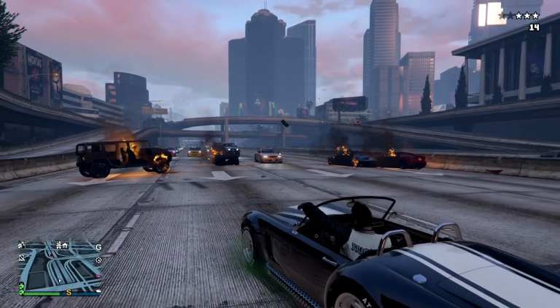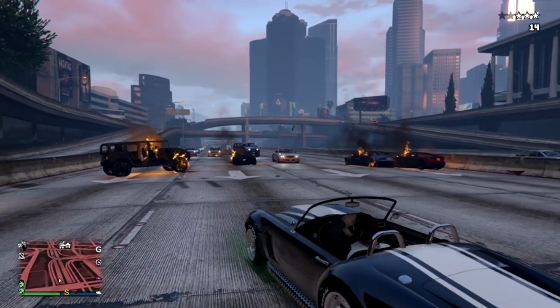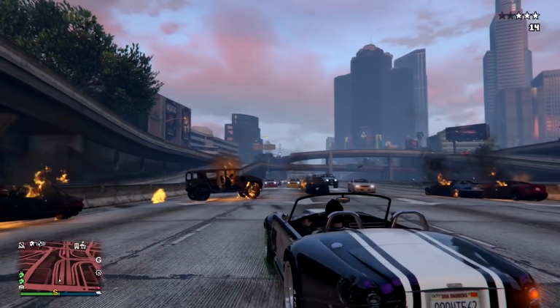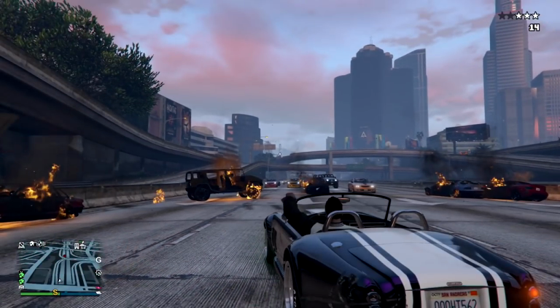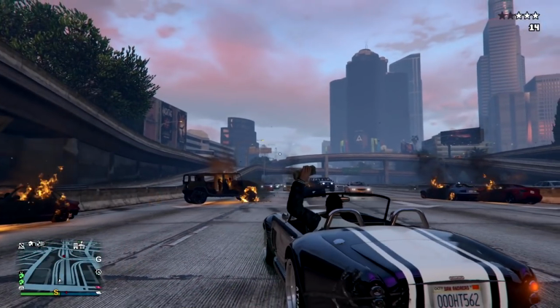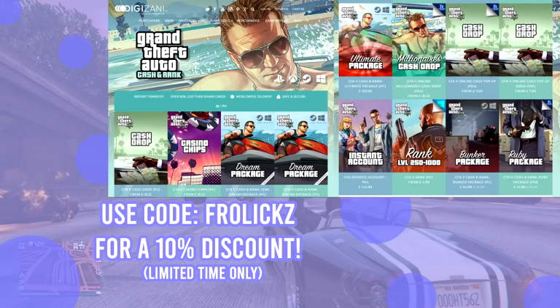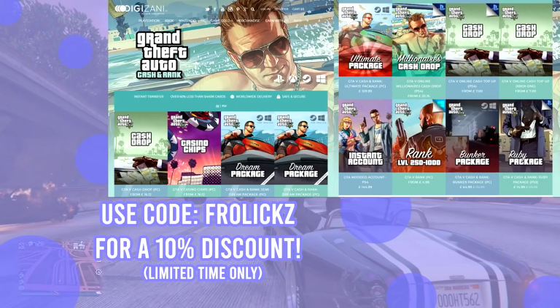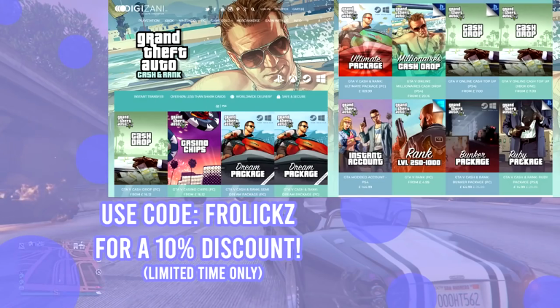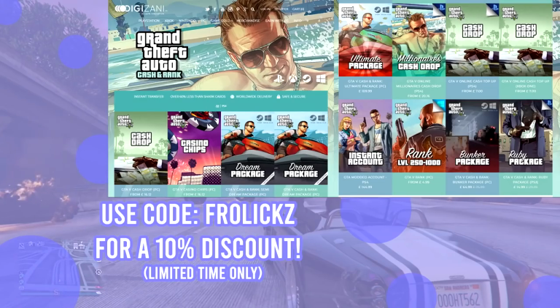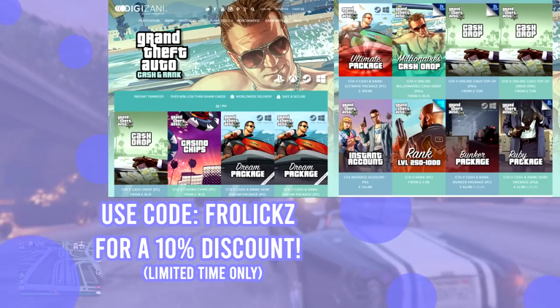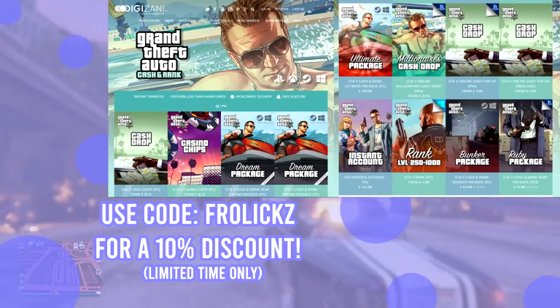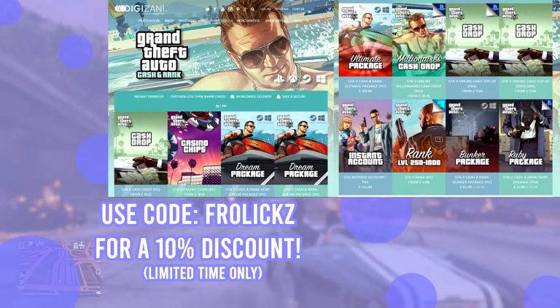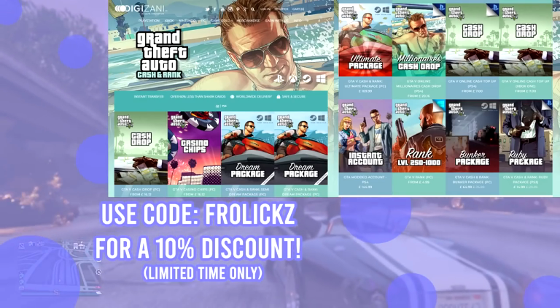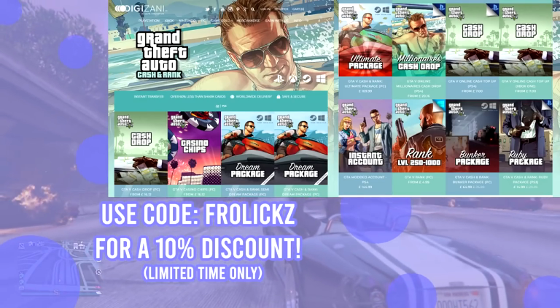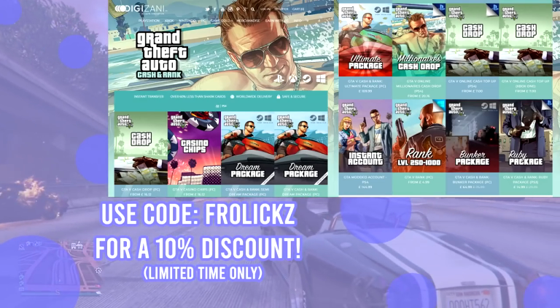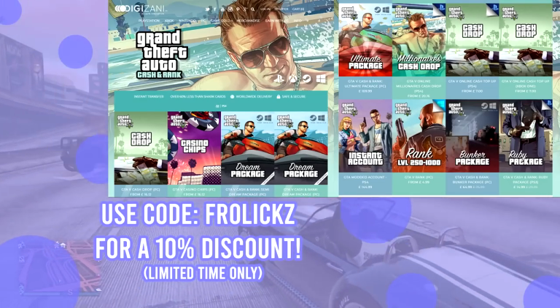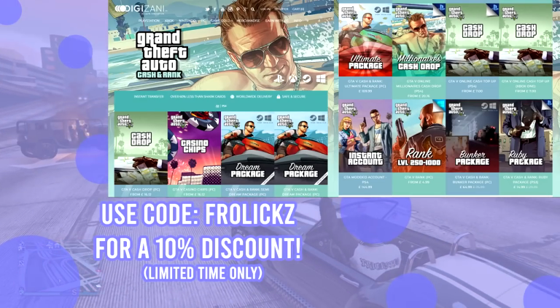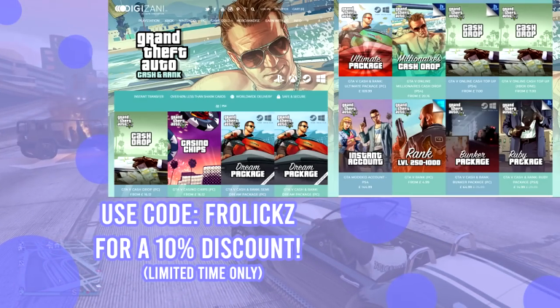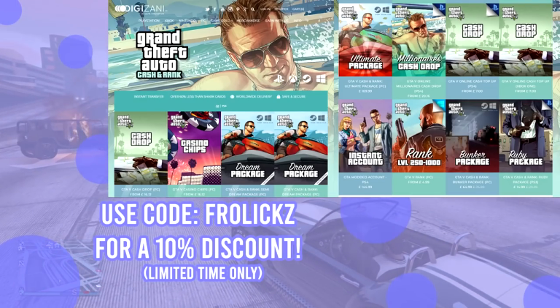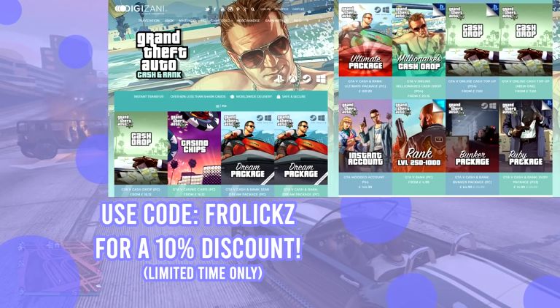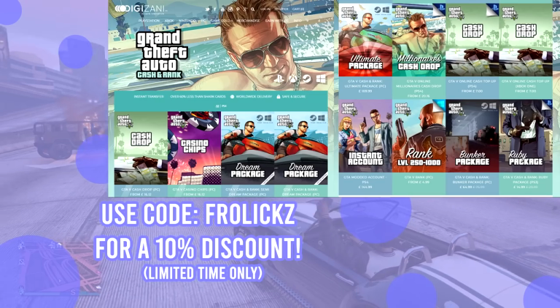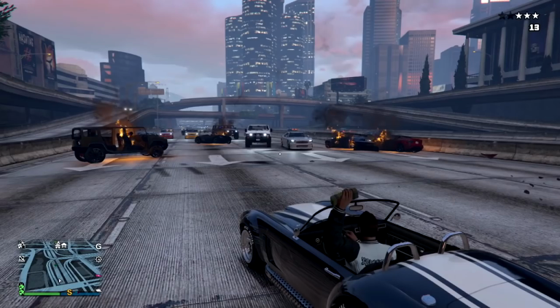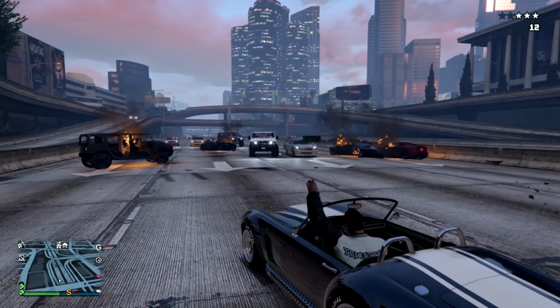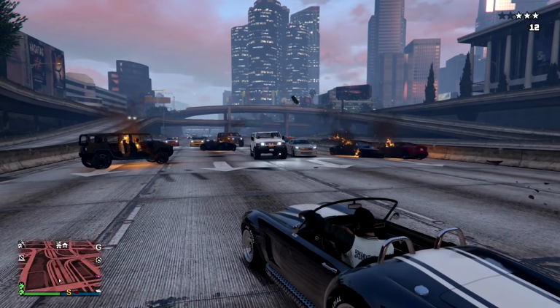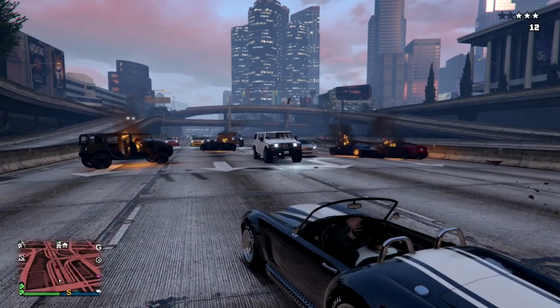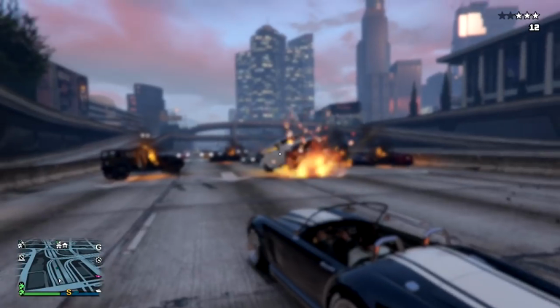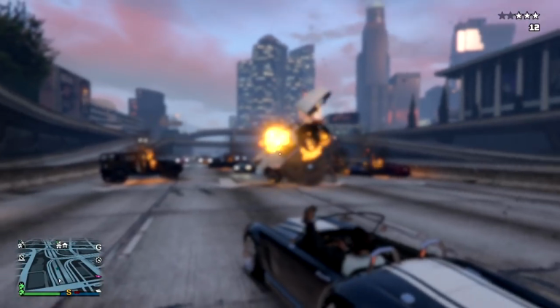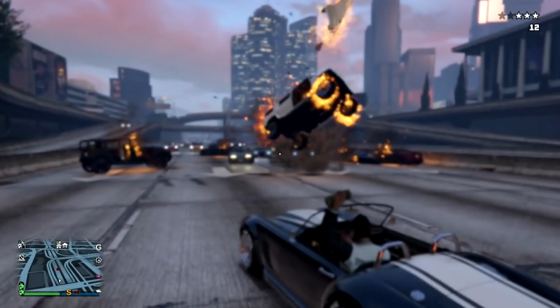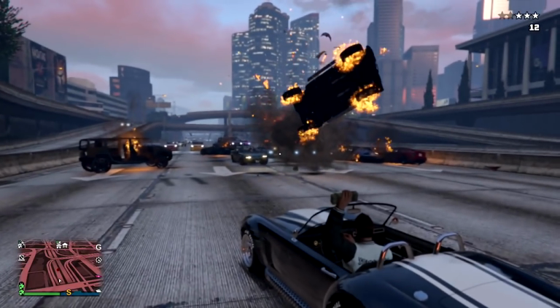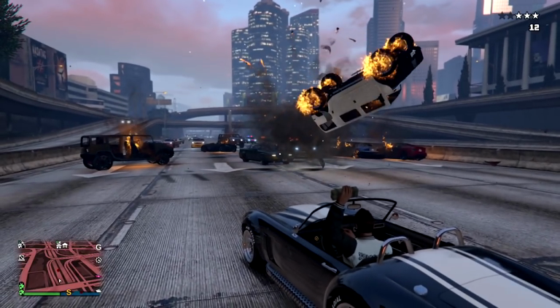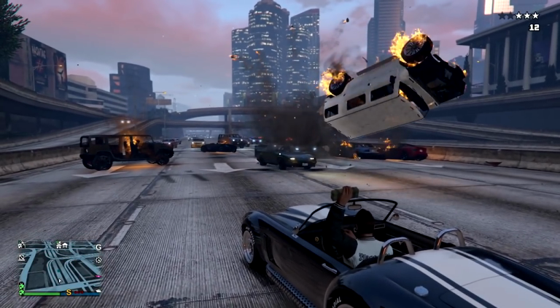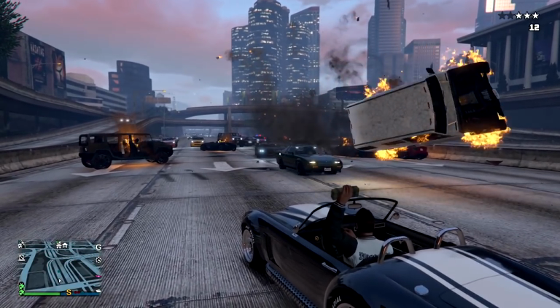Before we get started, be sure to check out DiggaZanny down below in the description if you guys need any money in GTA 5 Online. With that said, I hope you enjoy, and let's get it started.